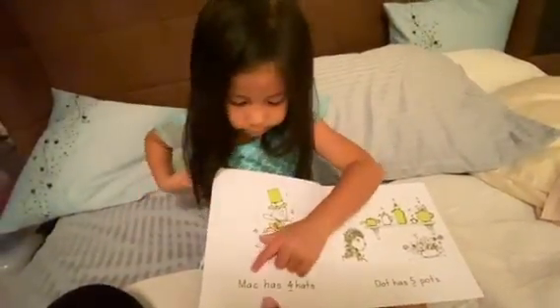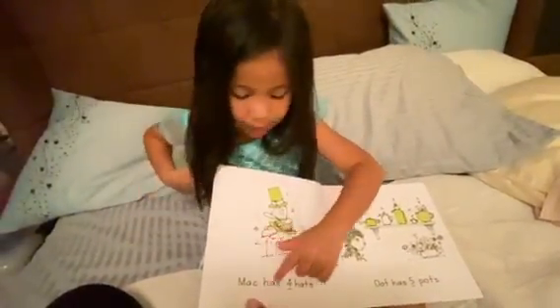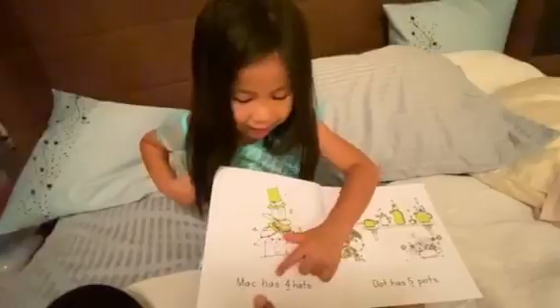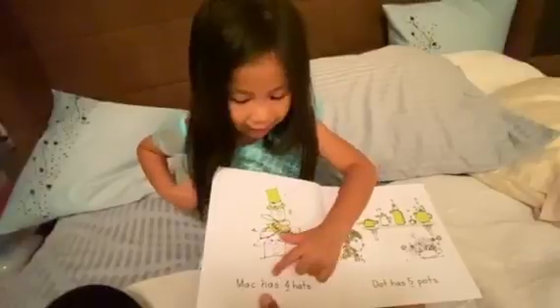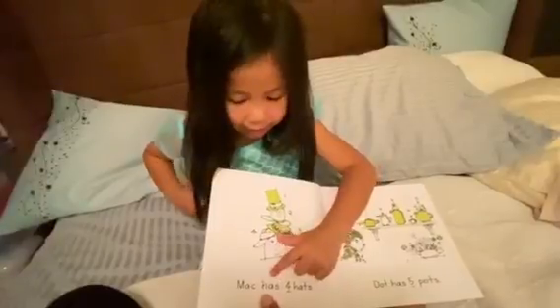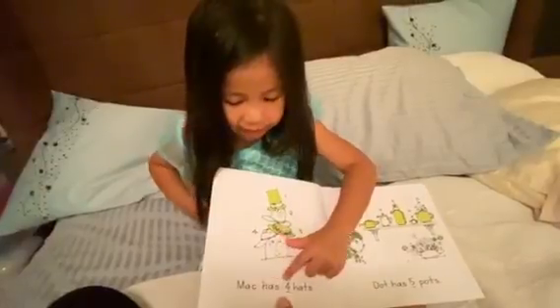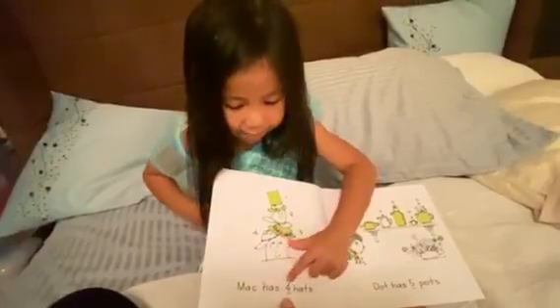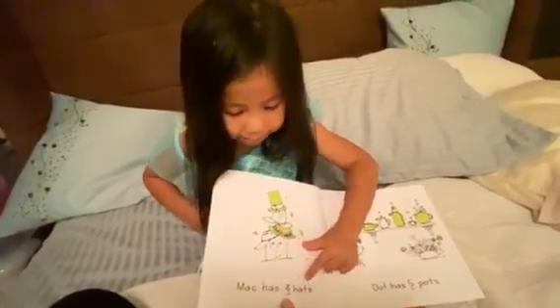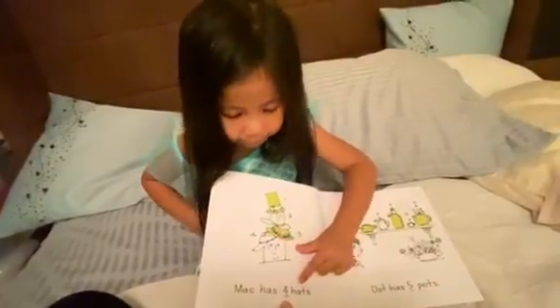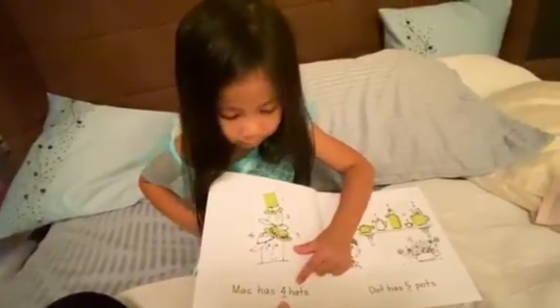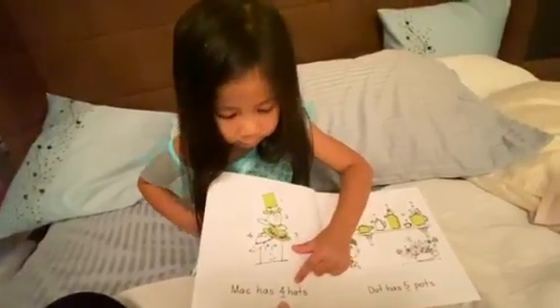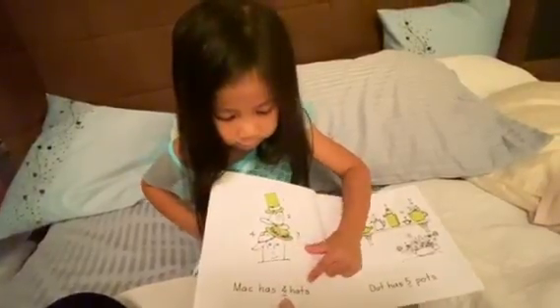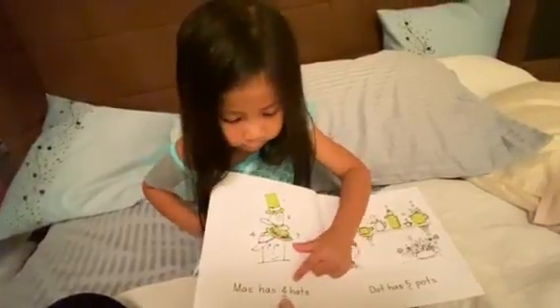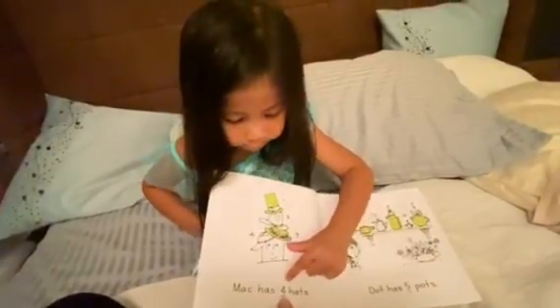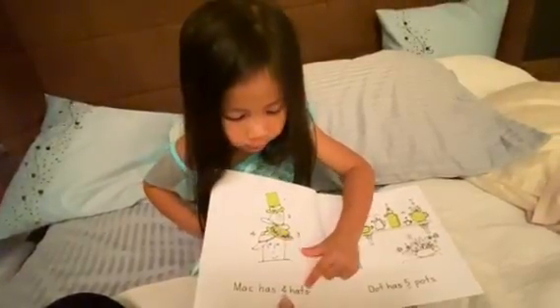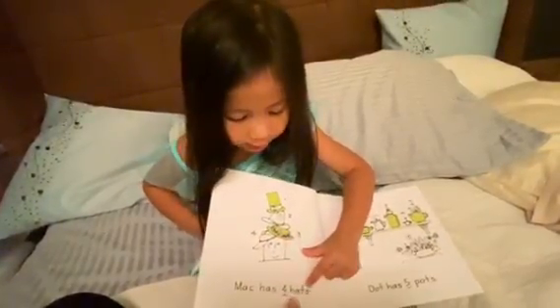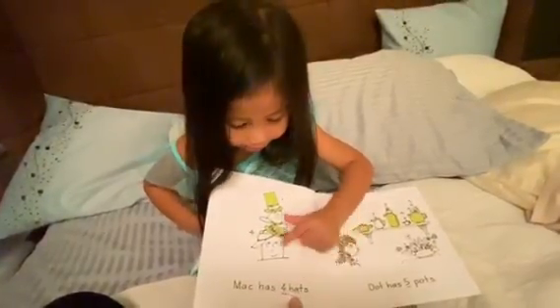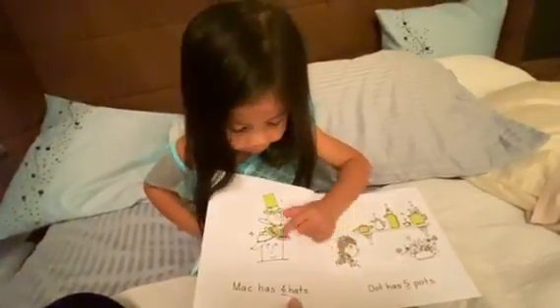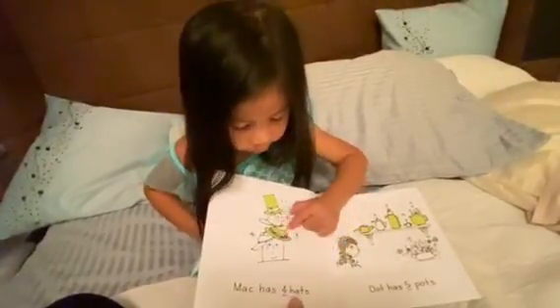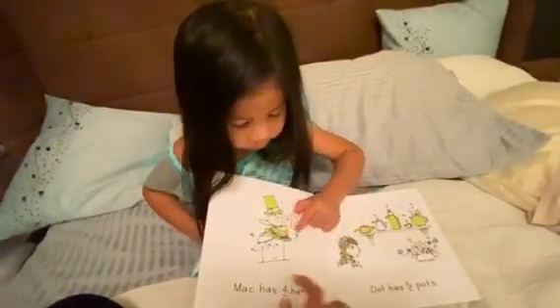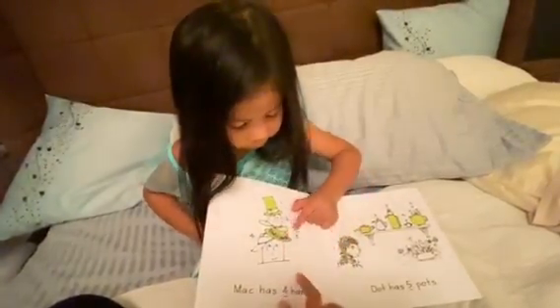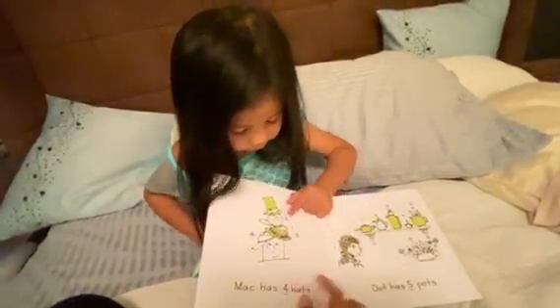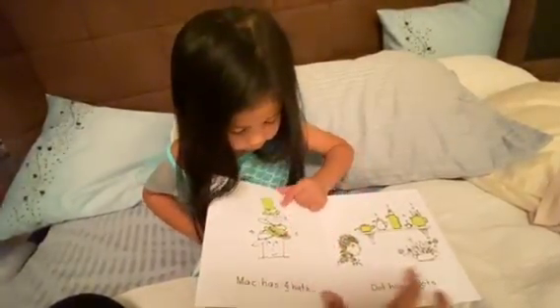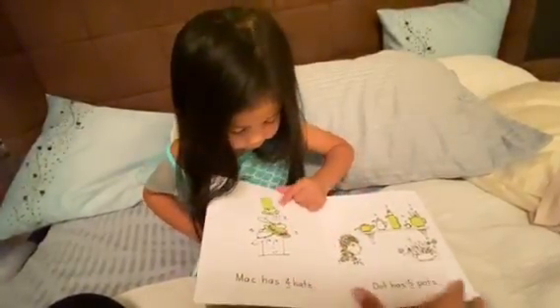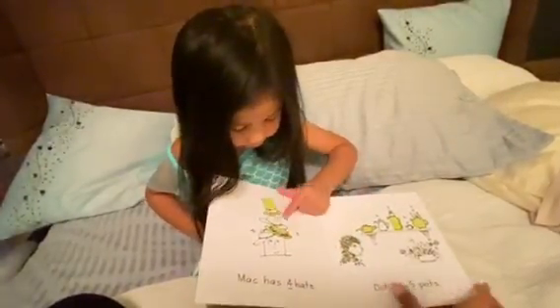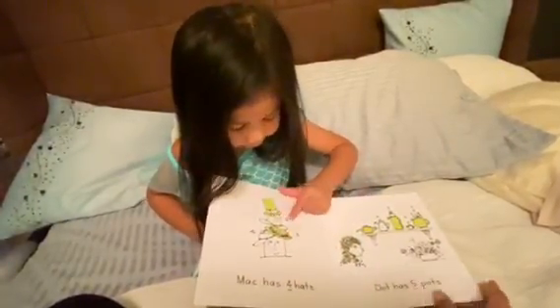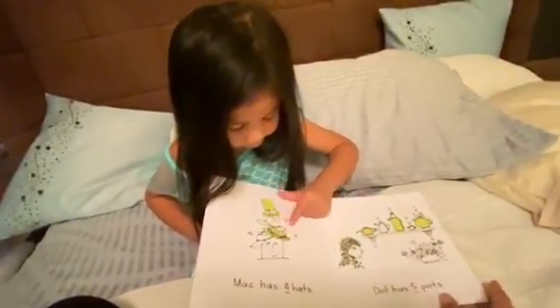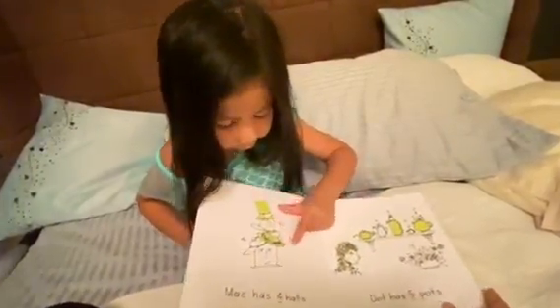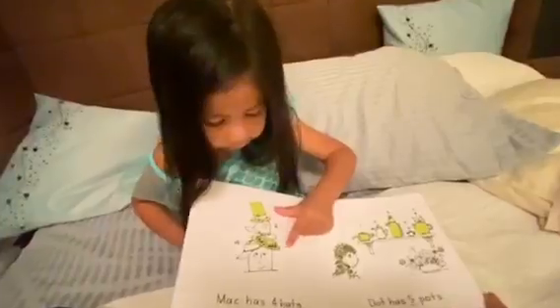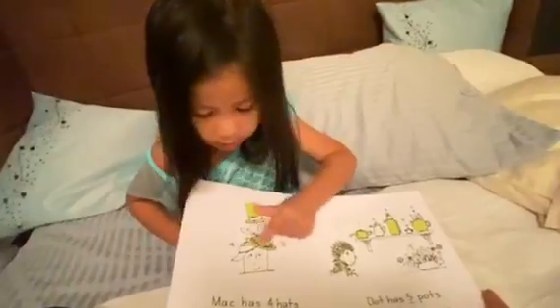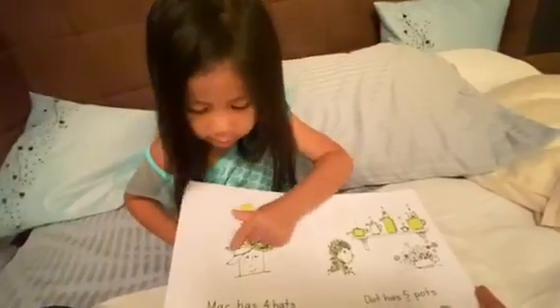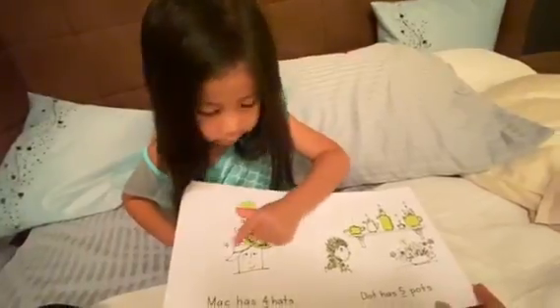Bette has four hats. One, two, three, four.